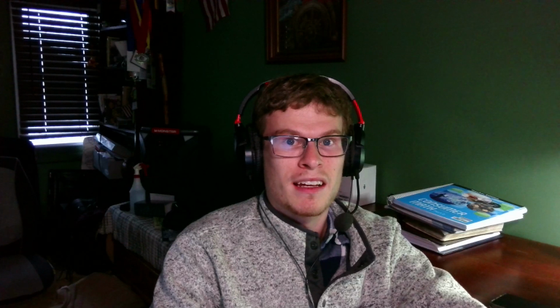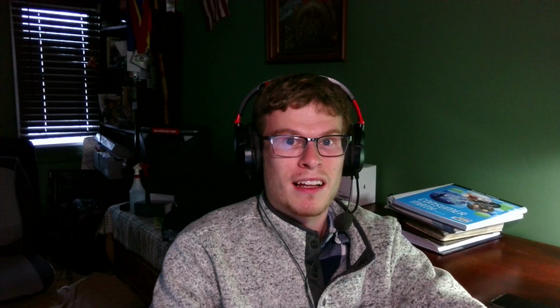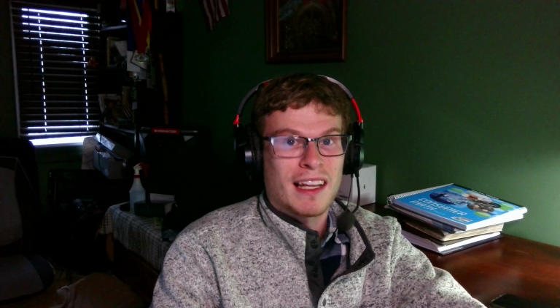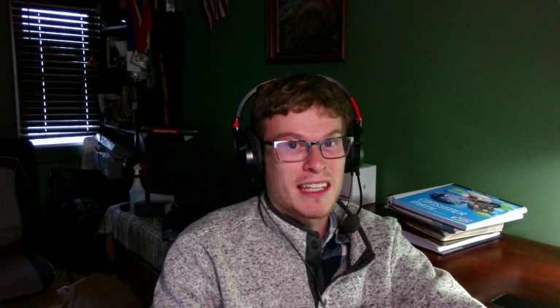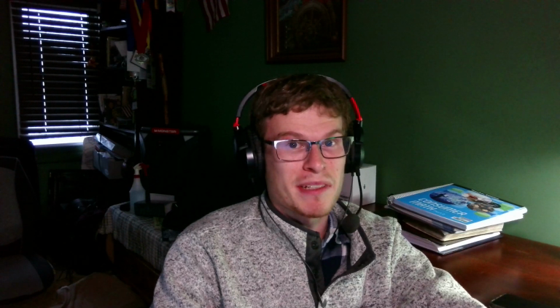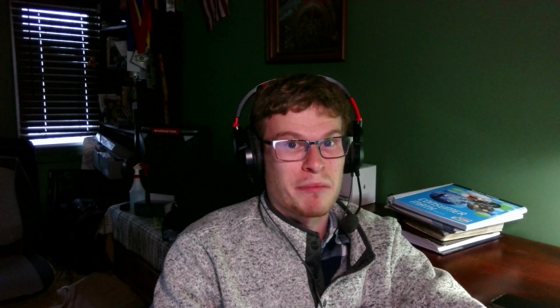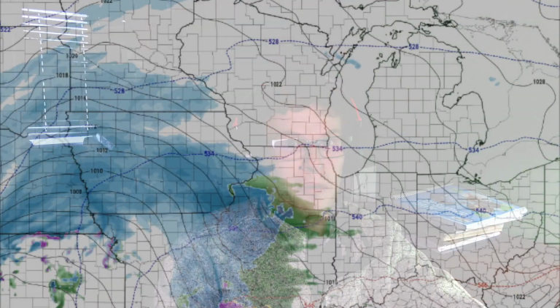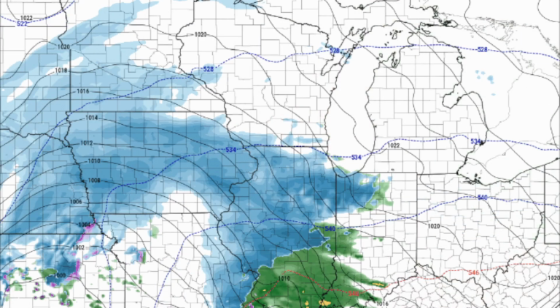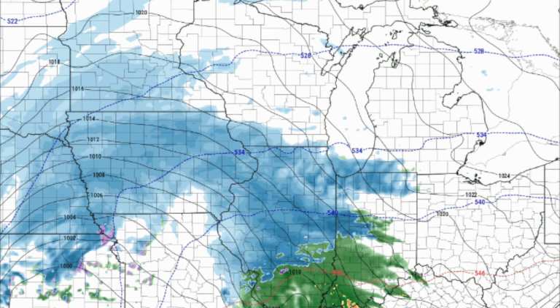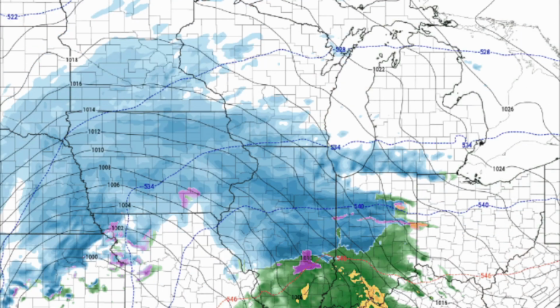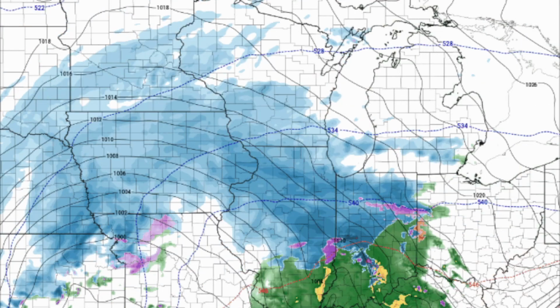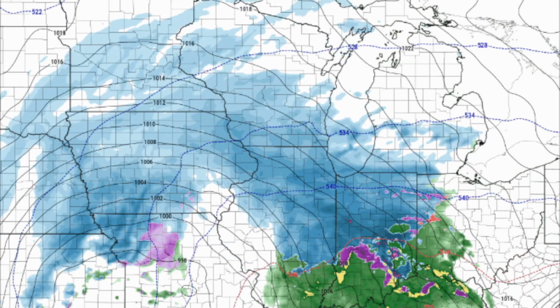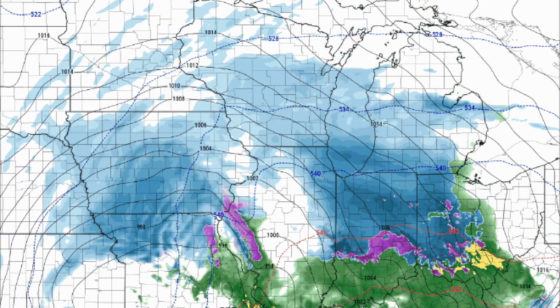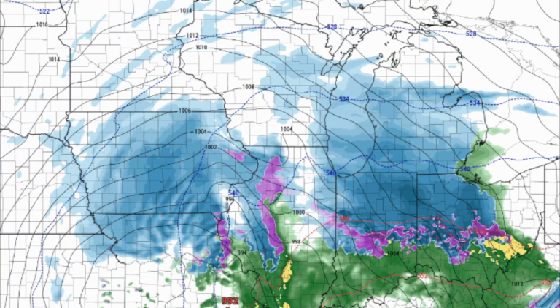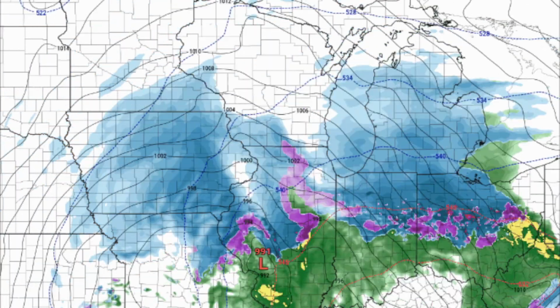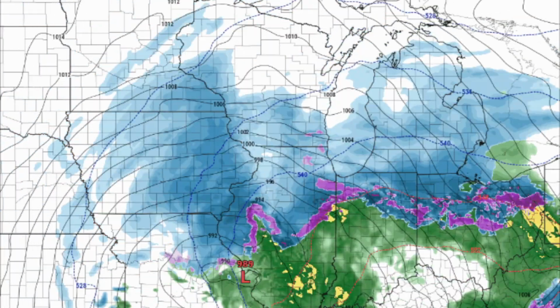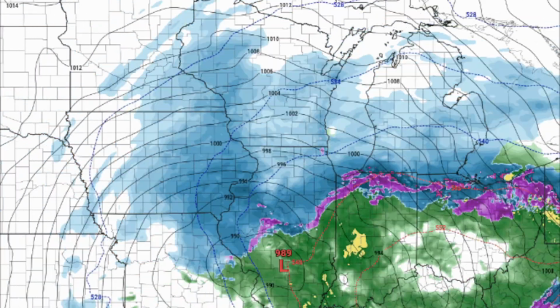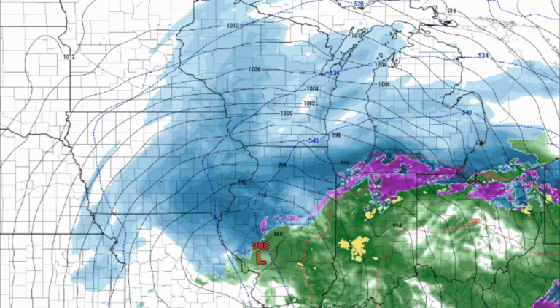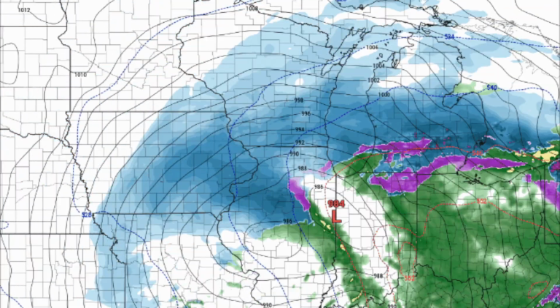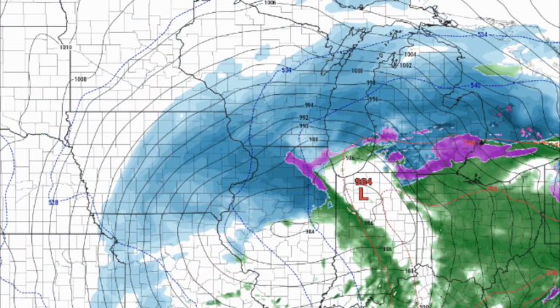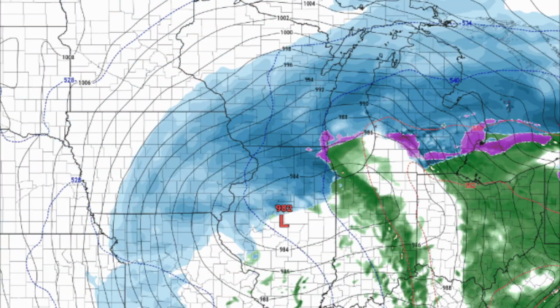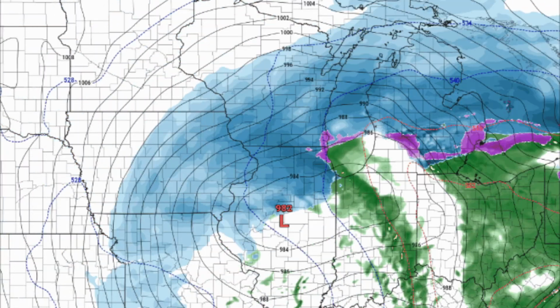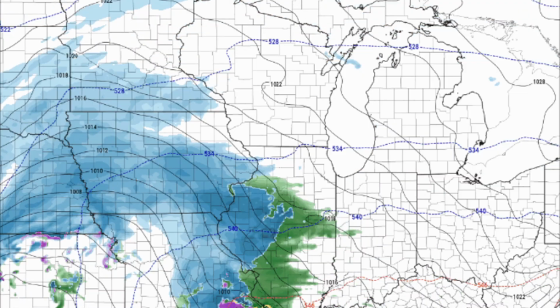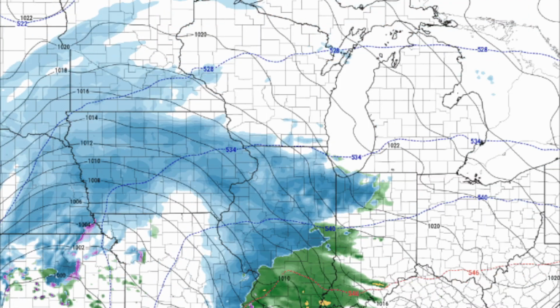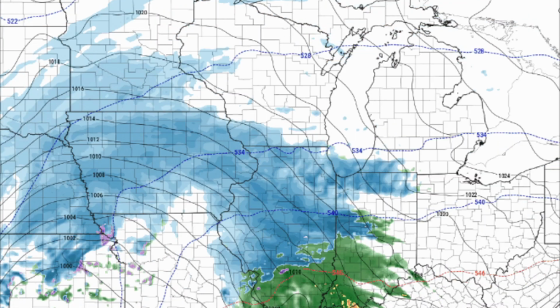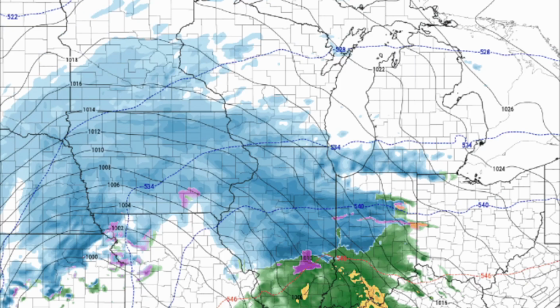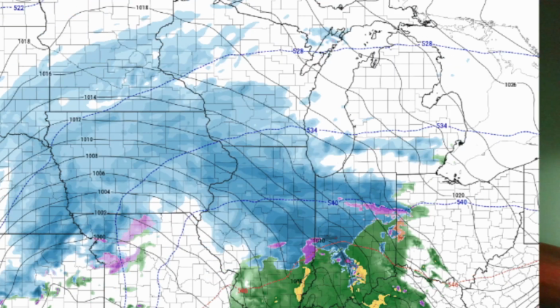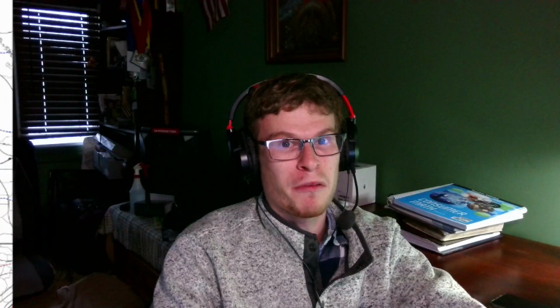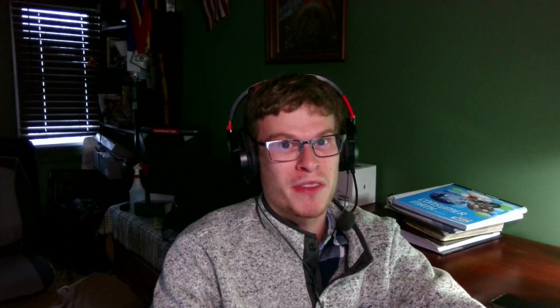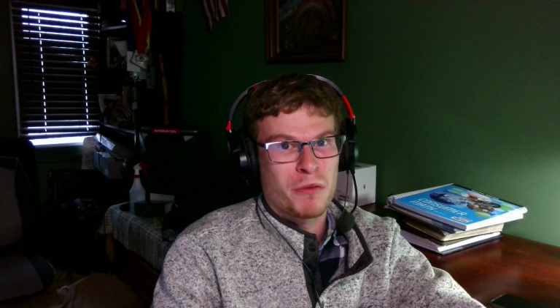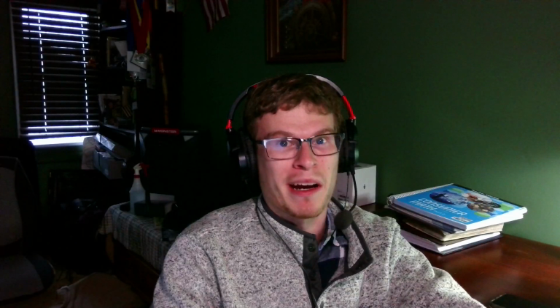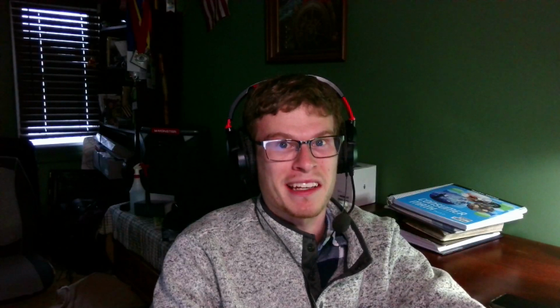Let's keep it simple. The high resolution models for Tuesday's storm system are out, and in this video, we break it down.